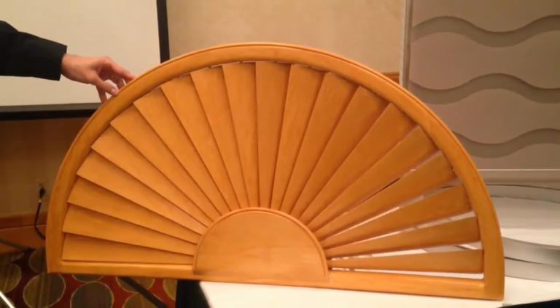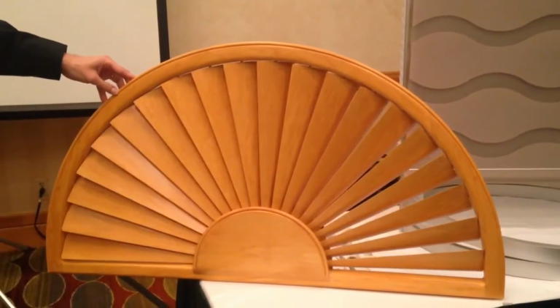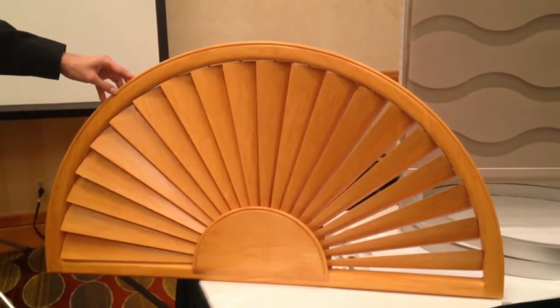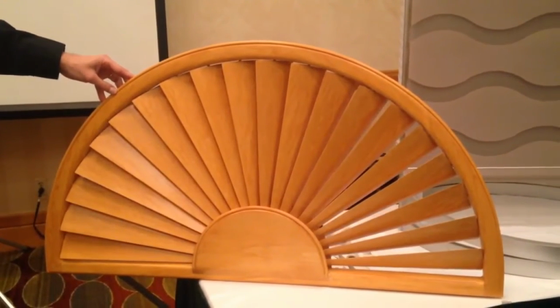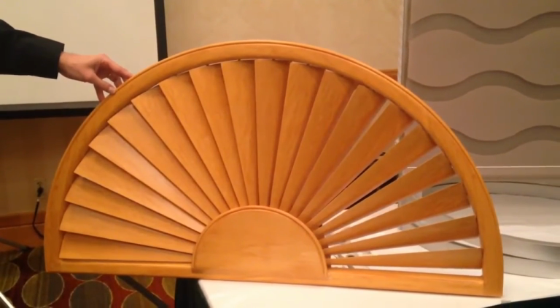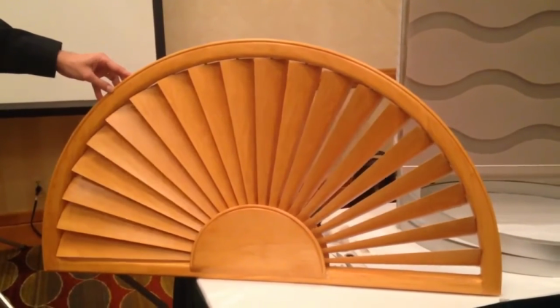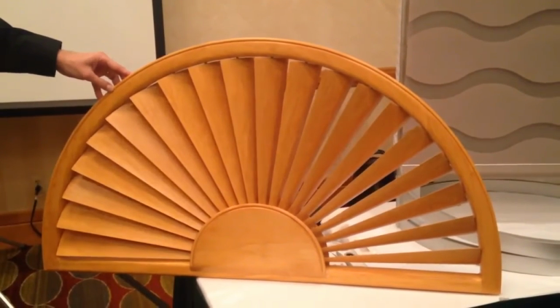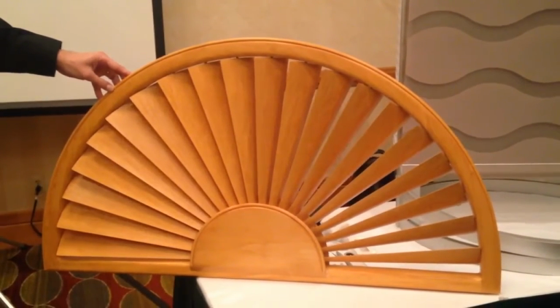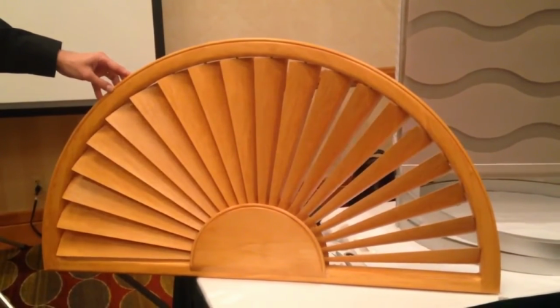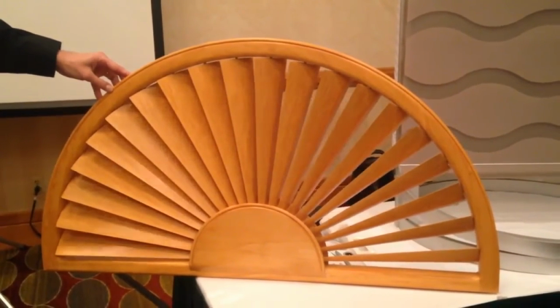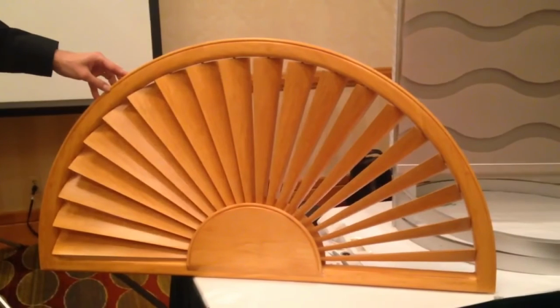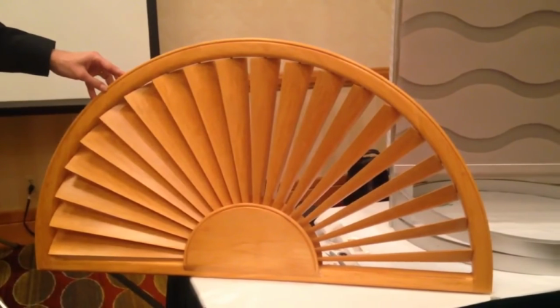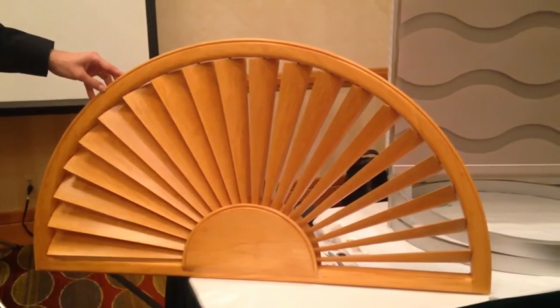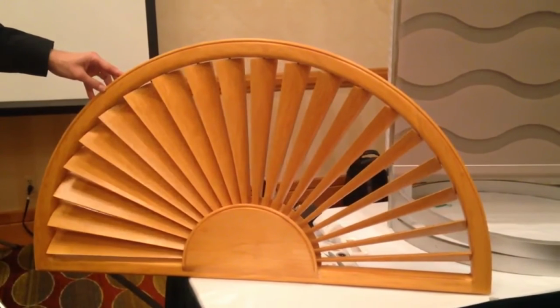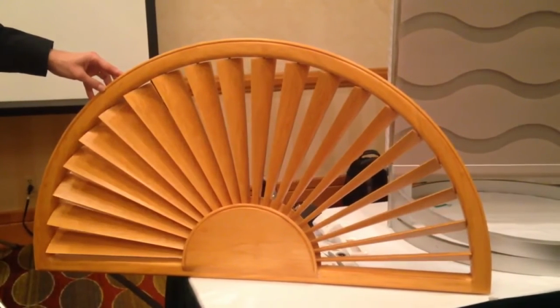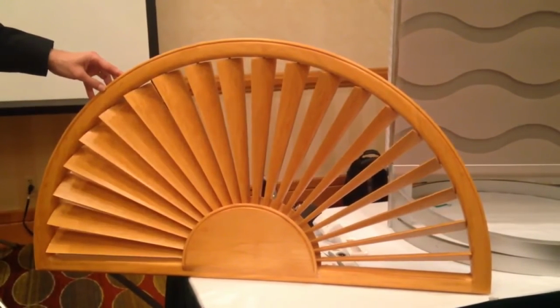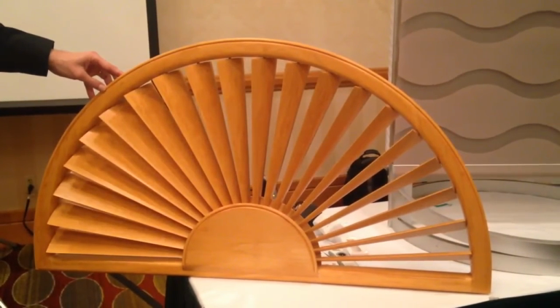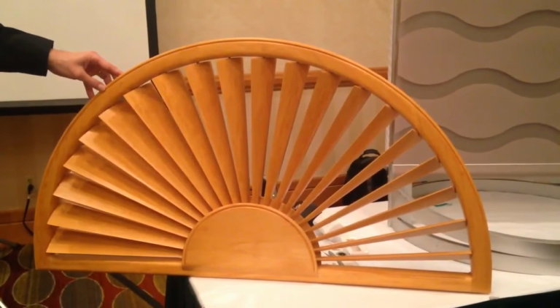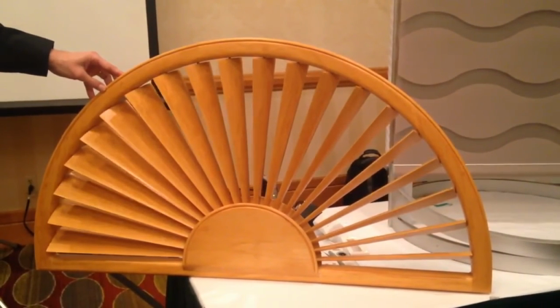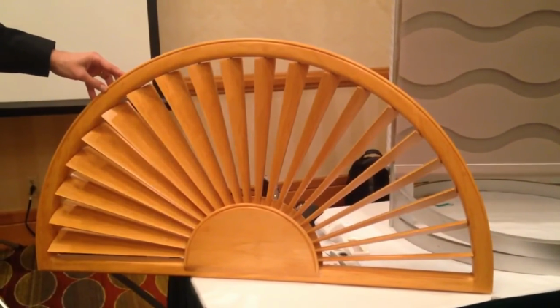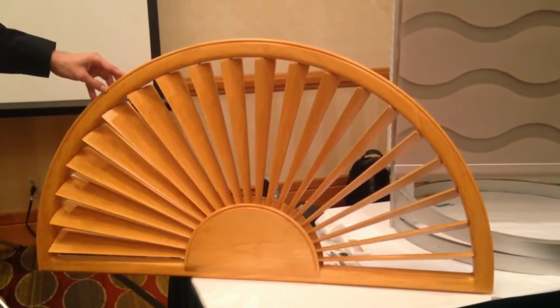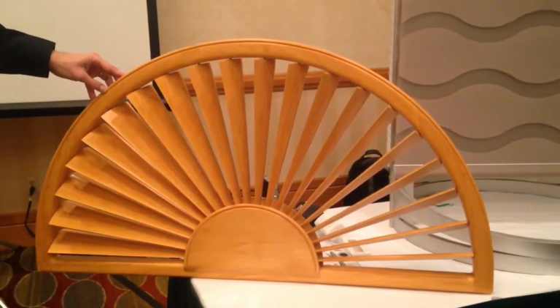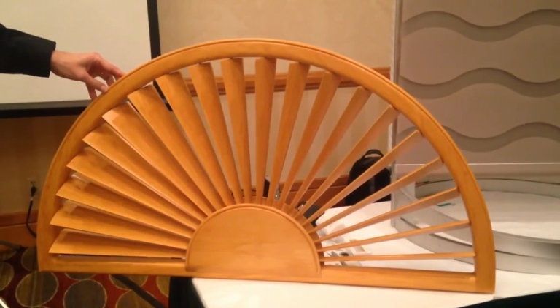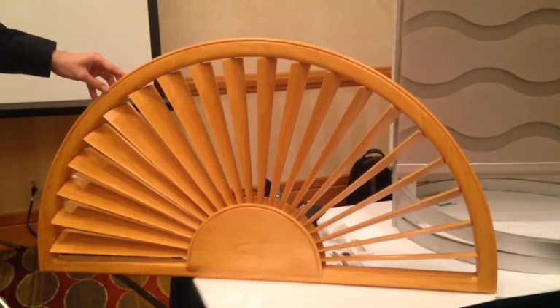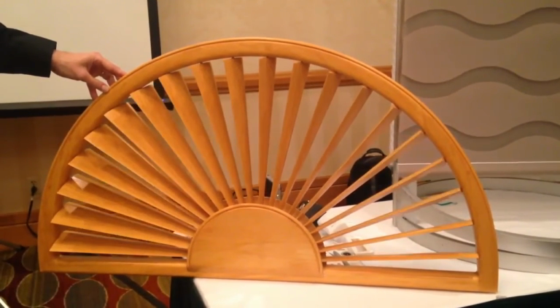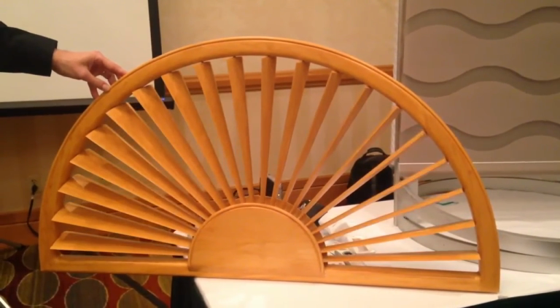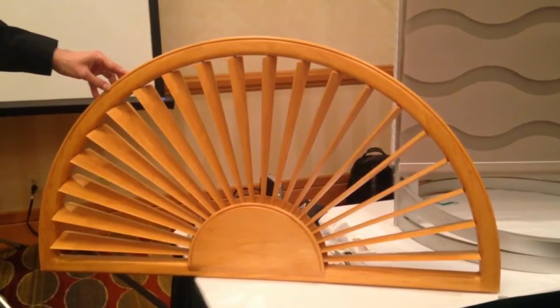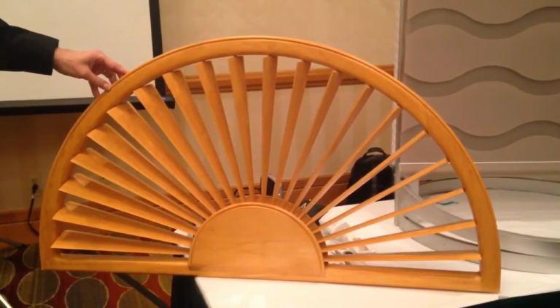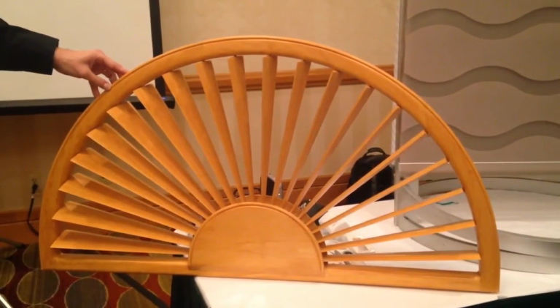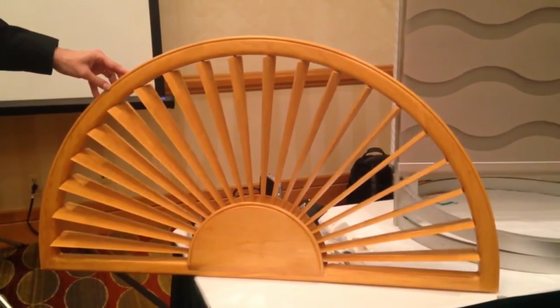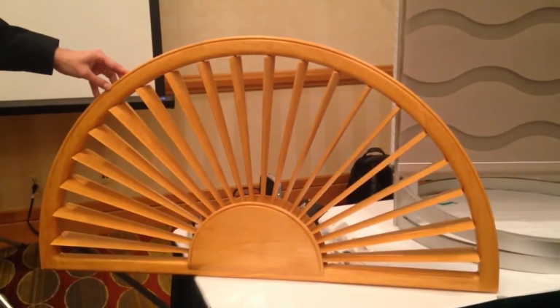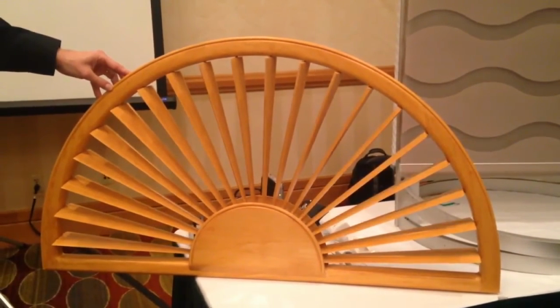One of the best parts about shutters is that they can come in an unlimited number of stain or paint colors to match any decor.